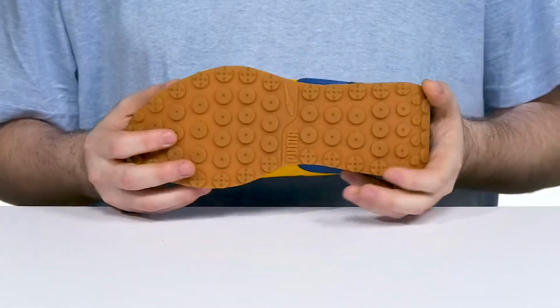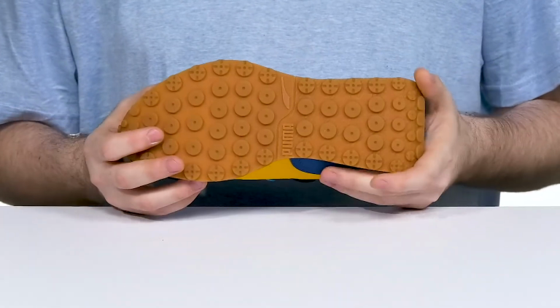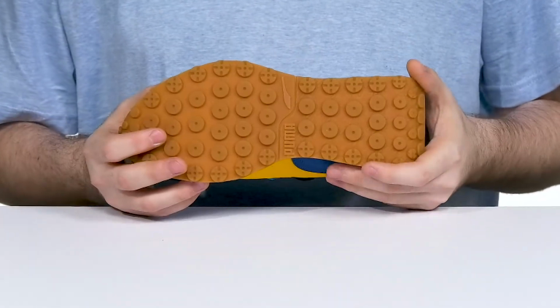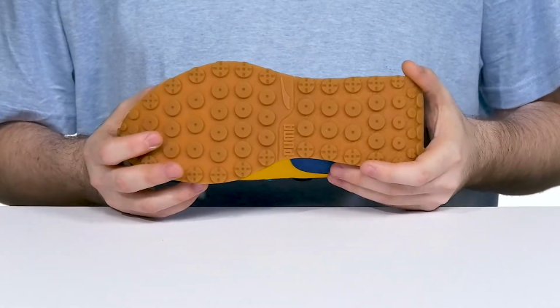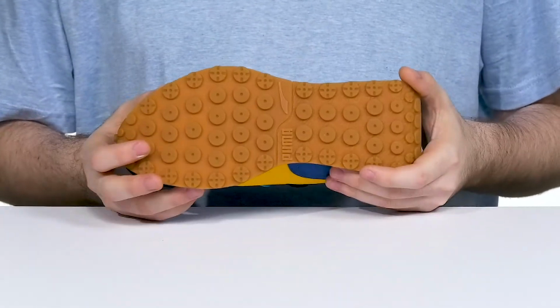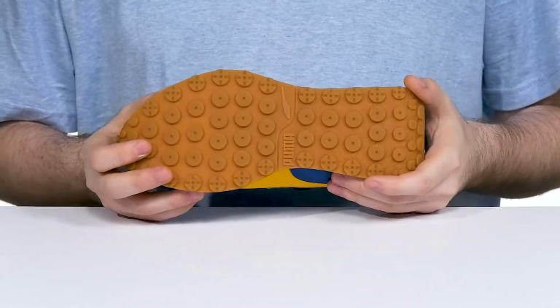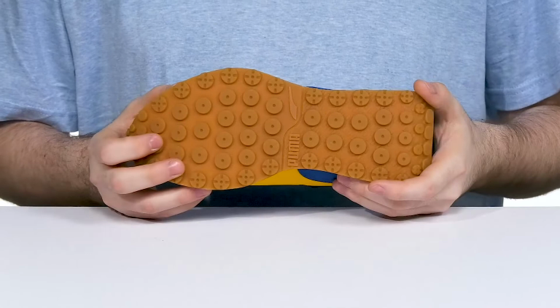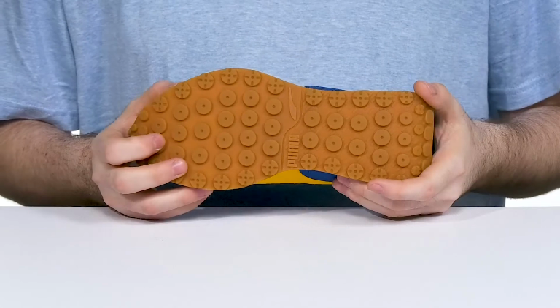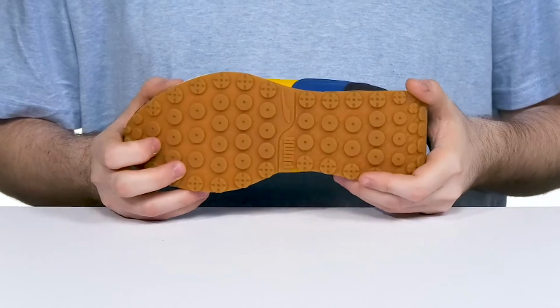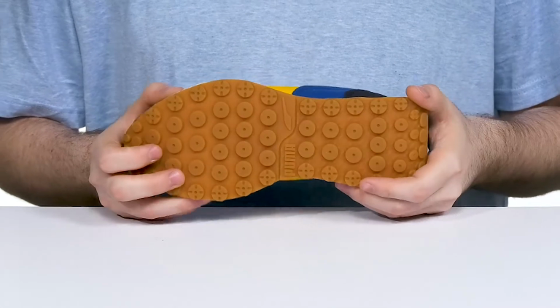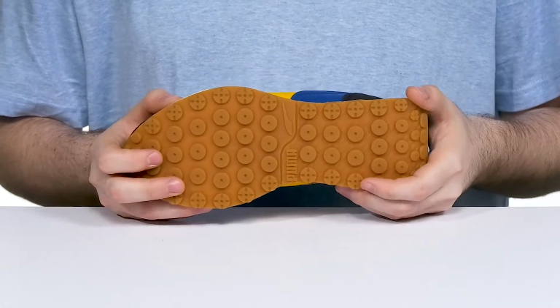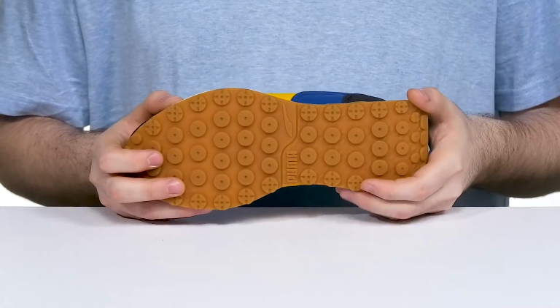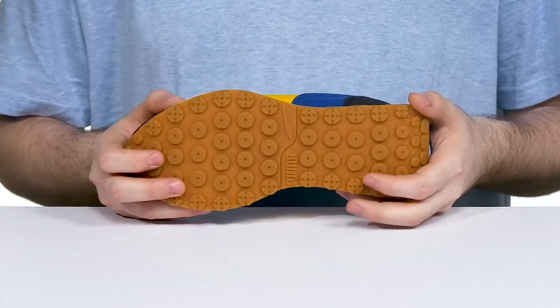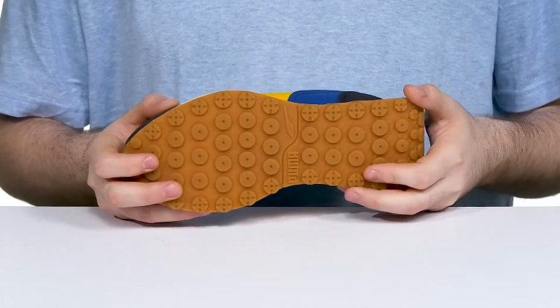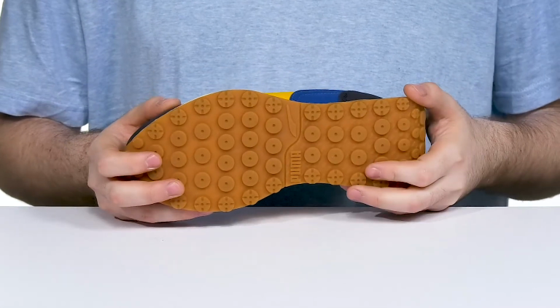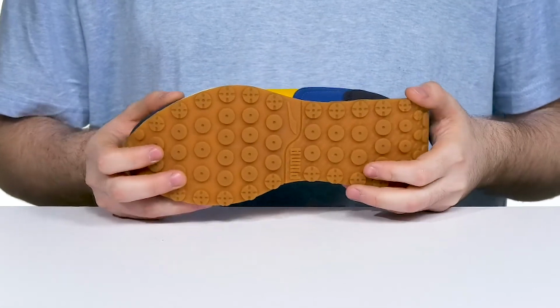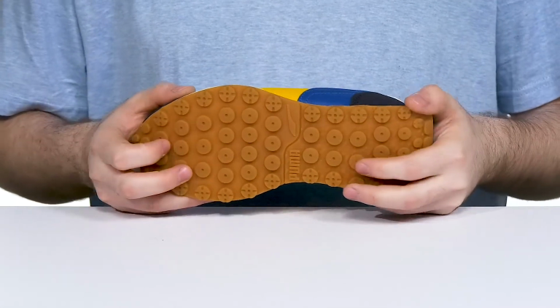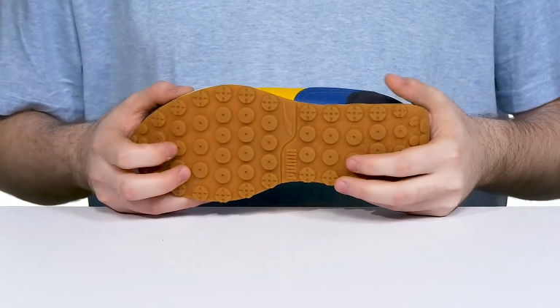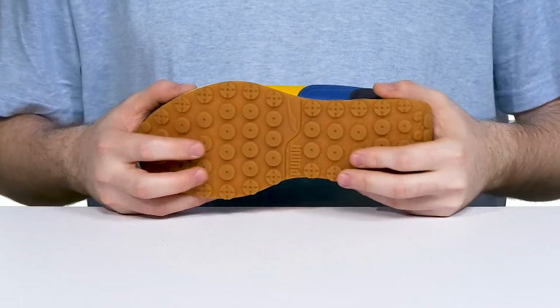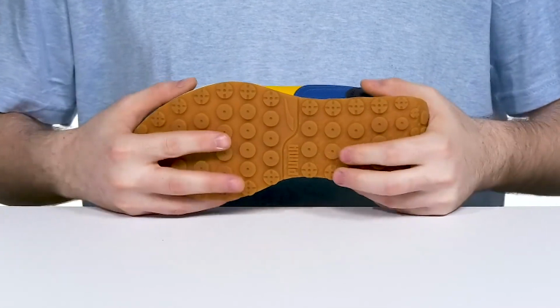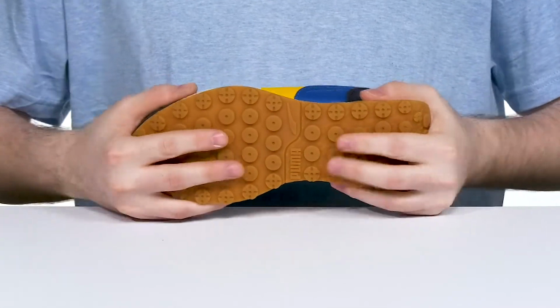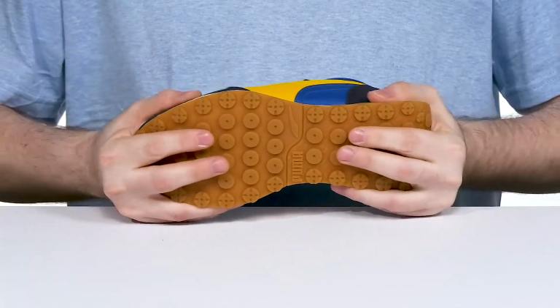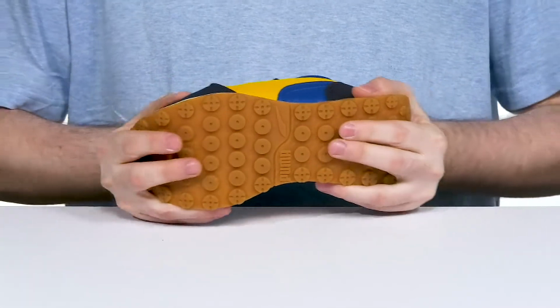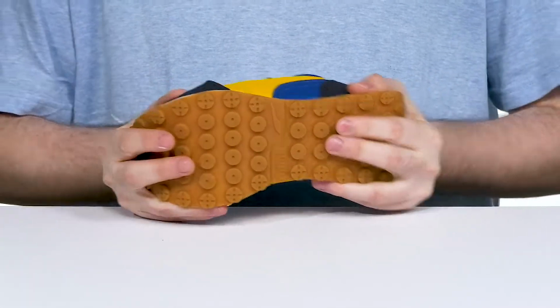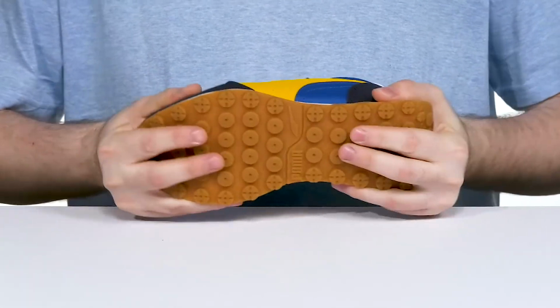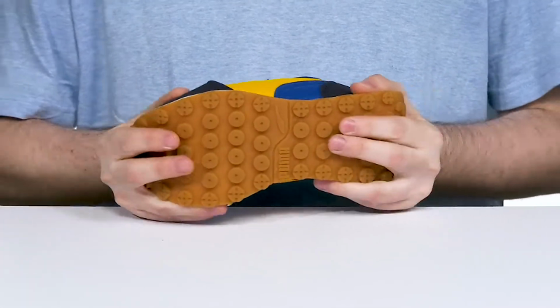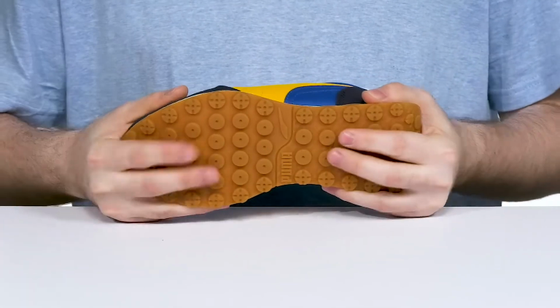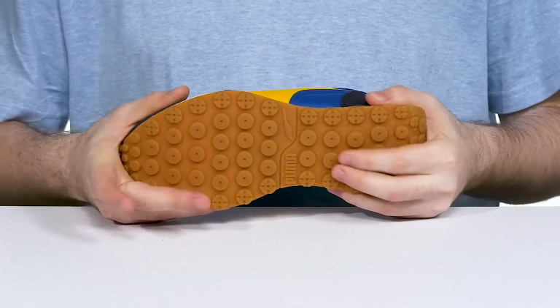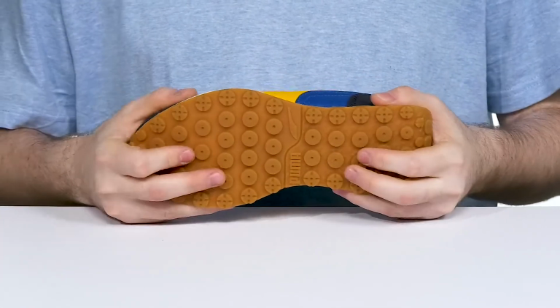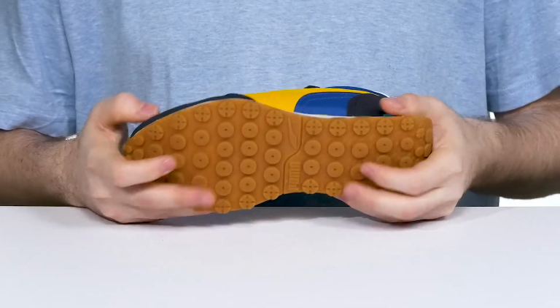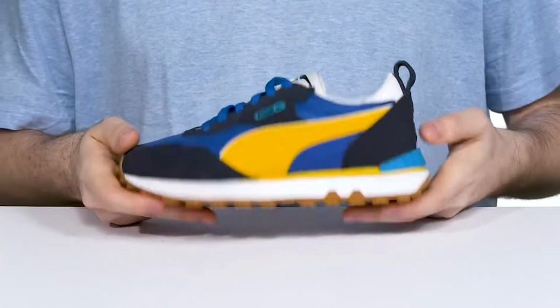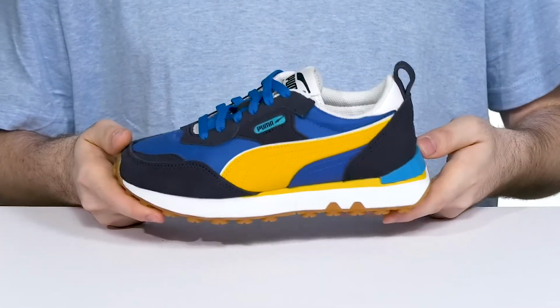Underneath is a rubber outsole that keeps it grippy and firm on the ground, with a bit of flex at the toe.